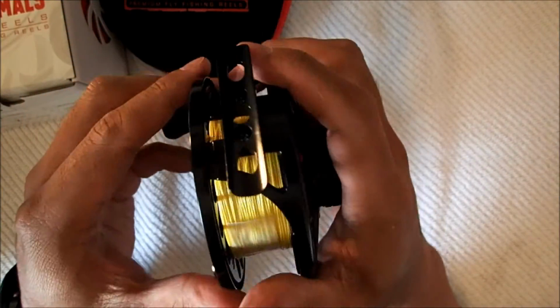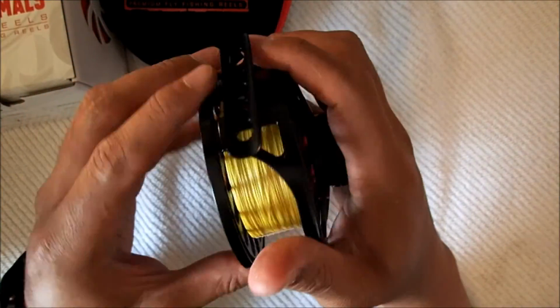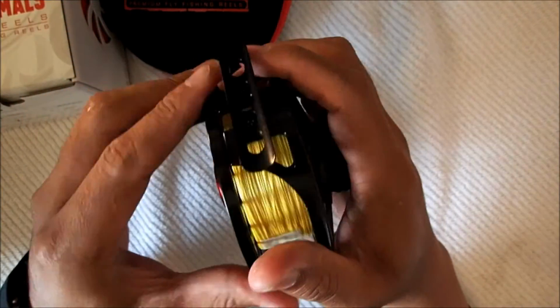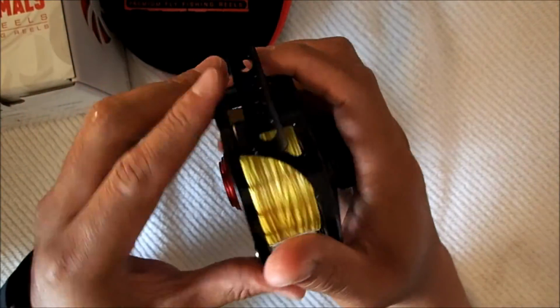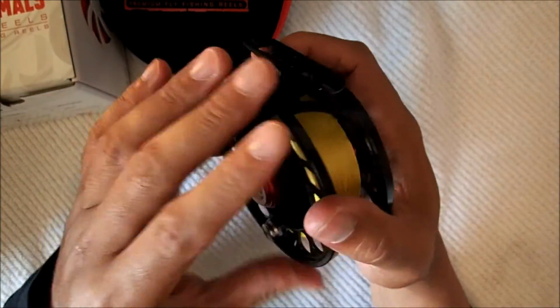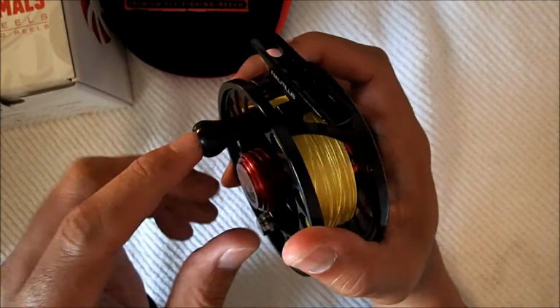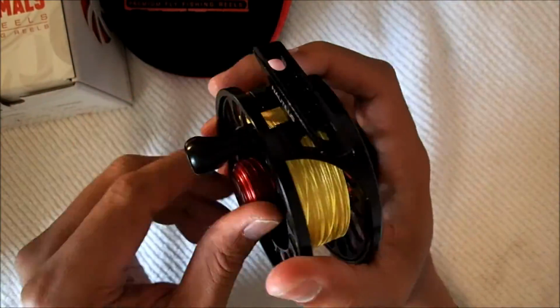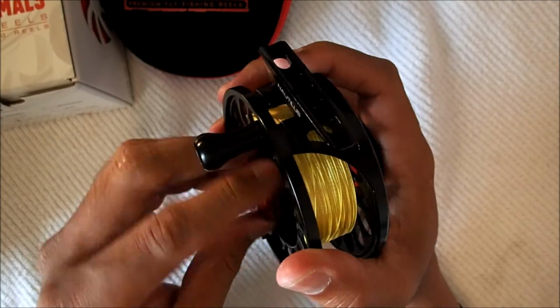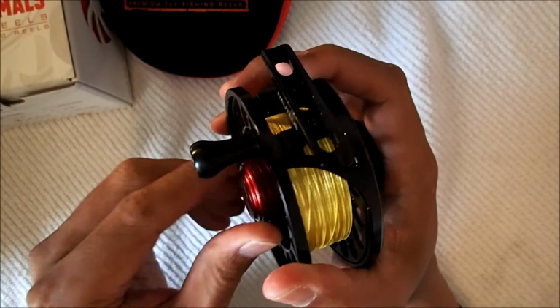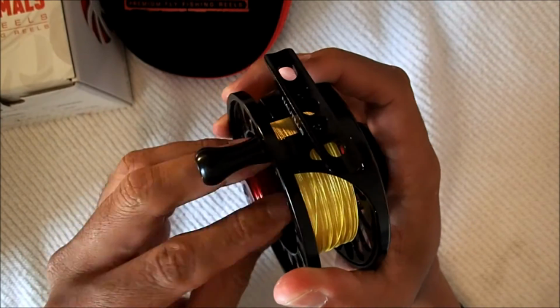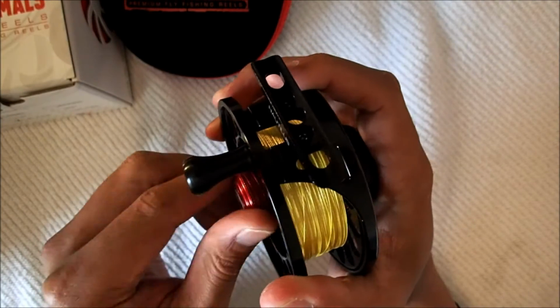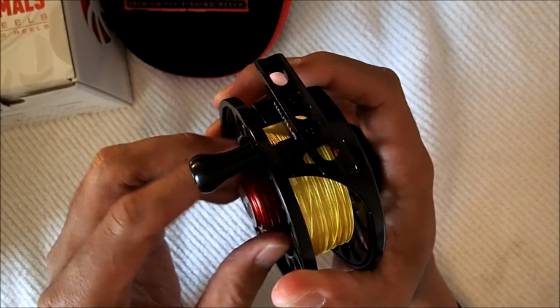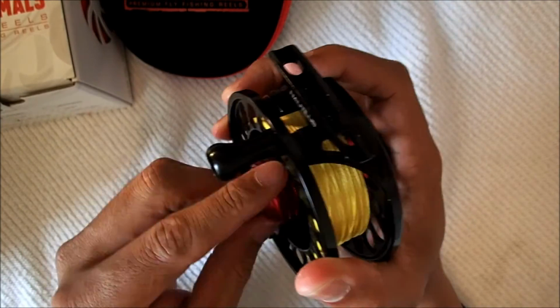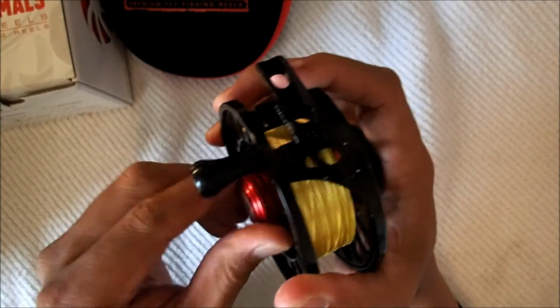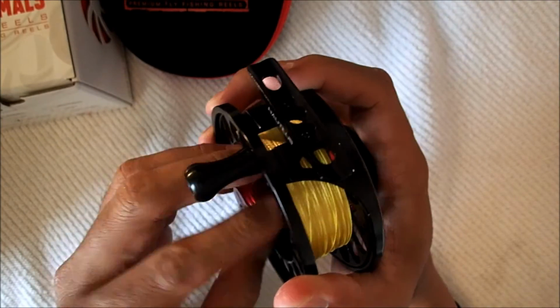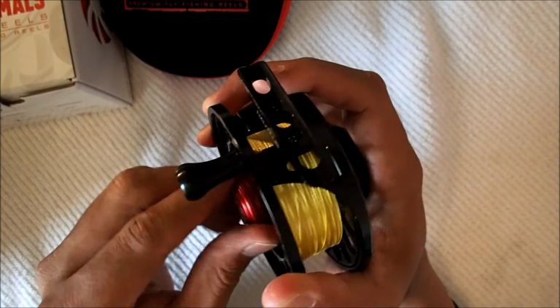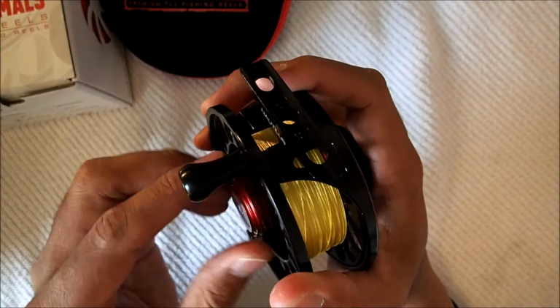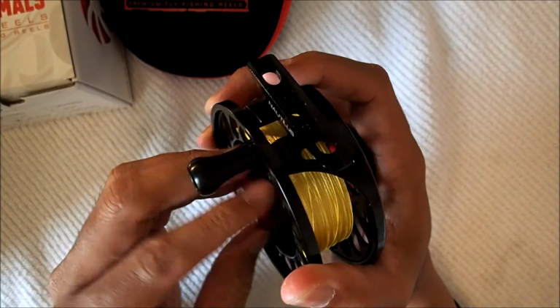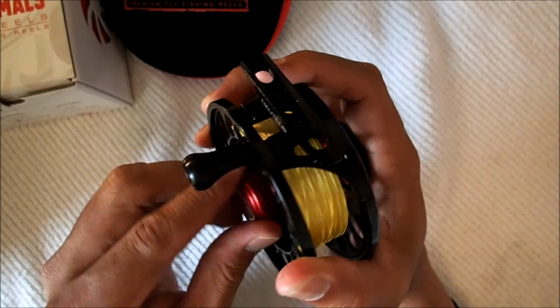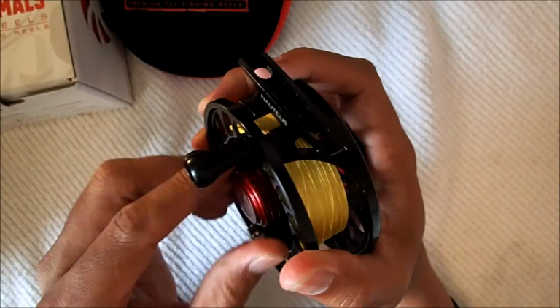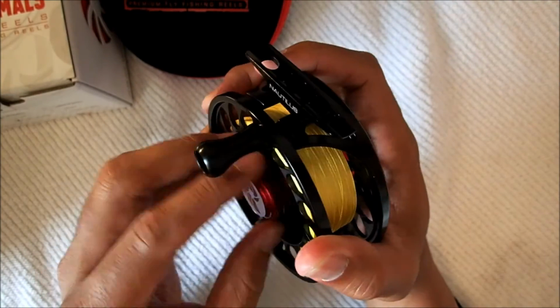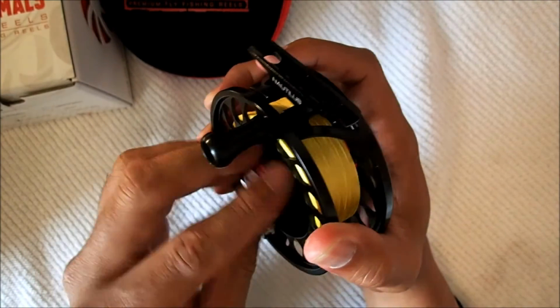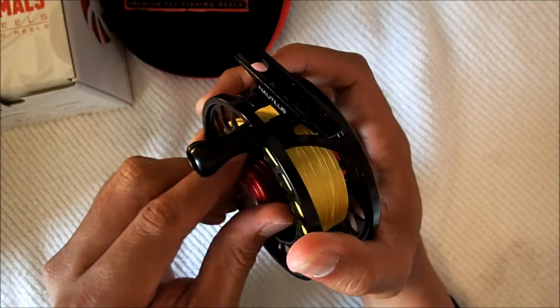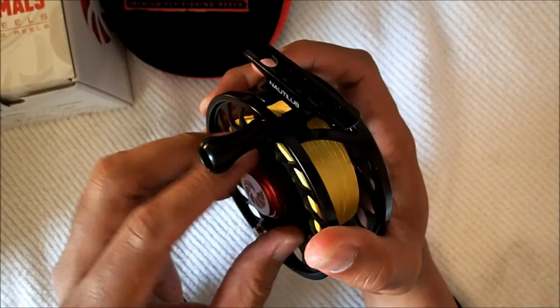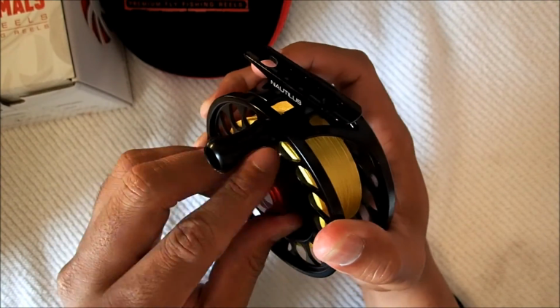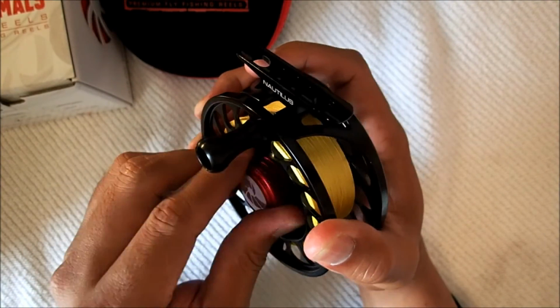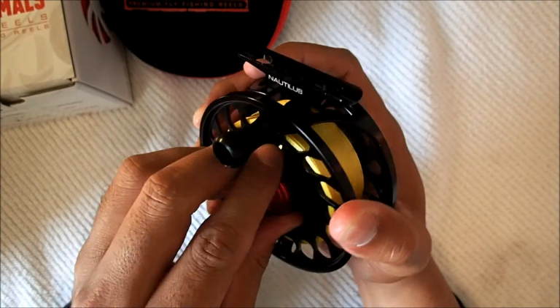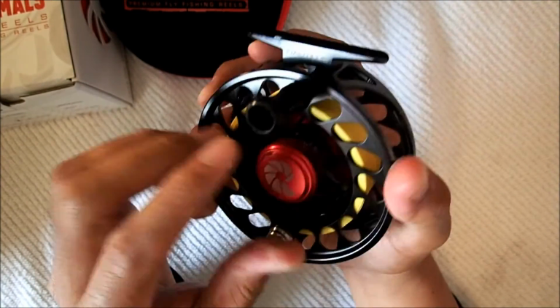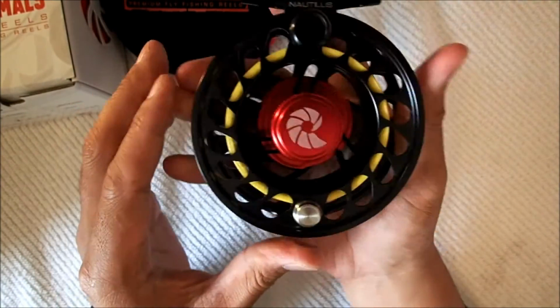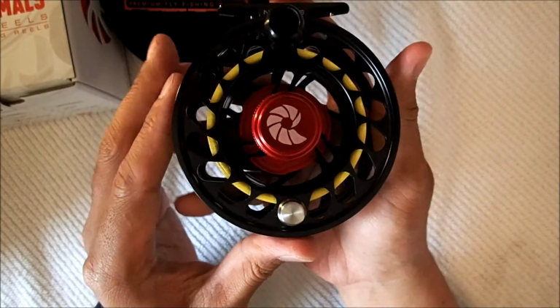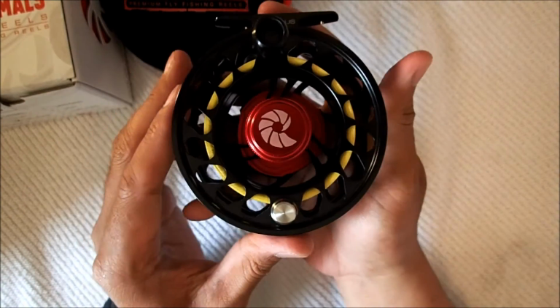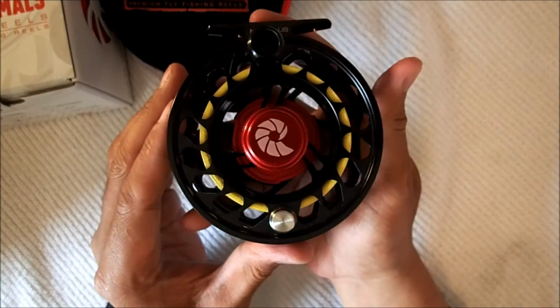I'll put this back on and give you a final look at the reel. Other than that, I think I've touched on everything. Here's the final look — and thank you for watching.